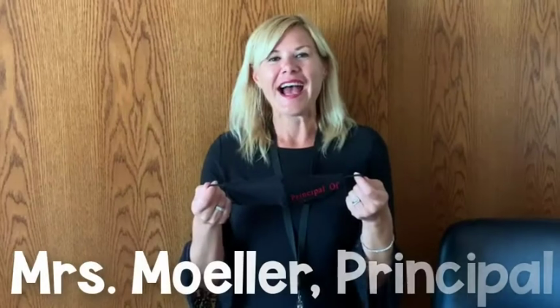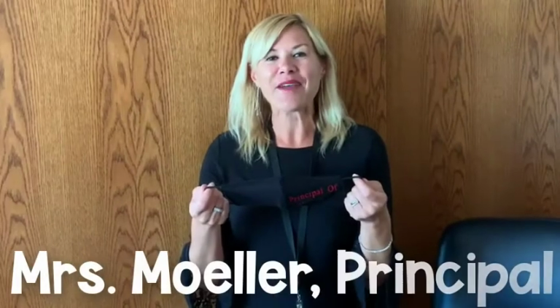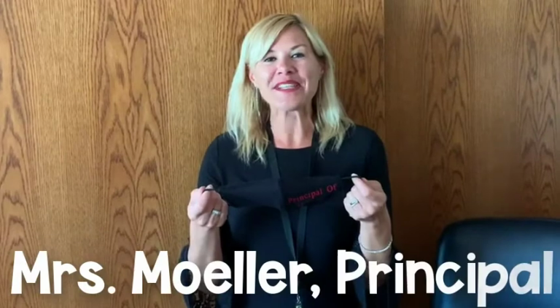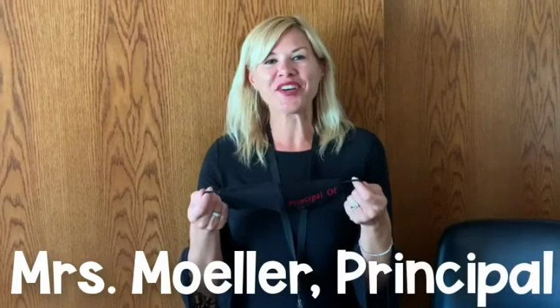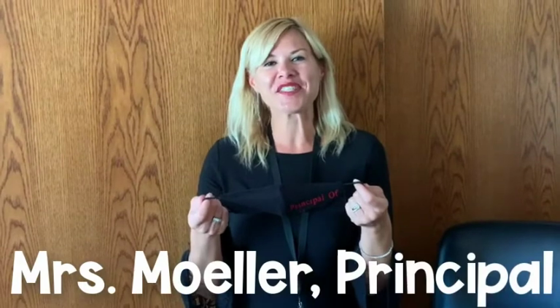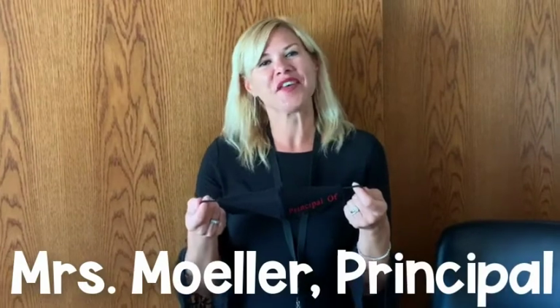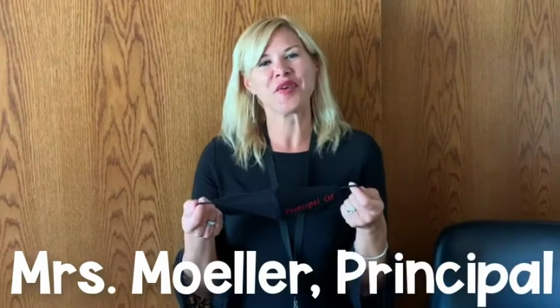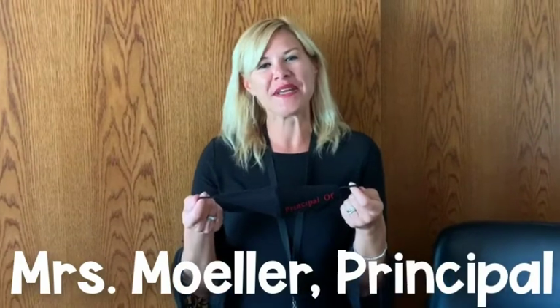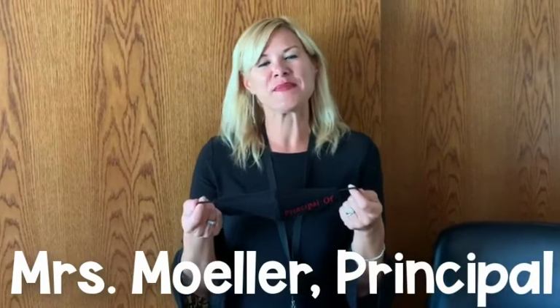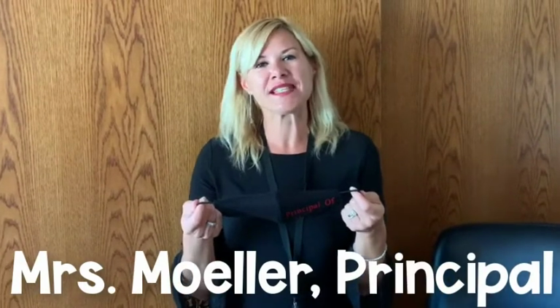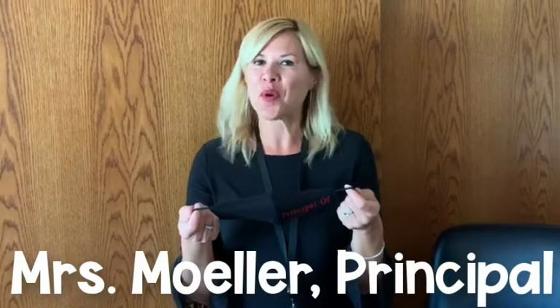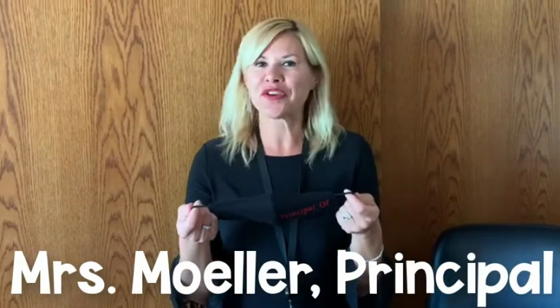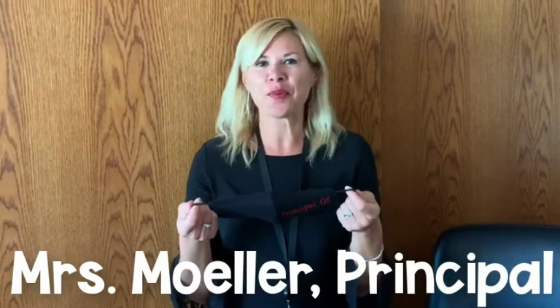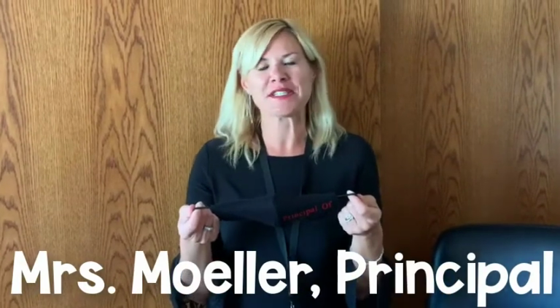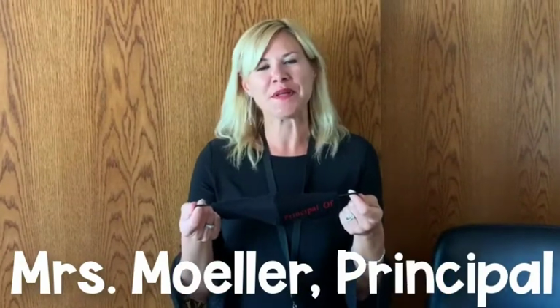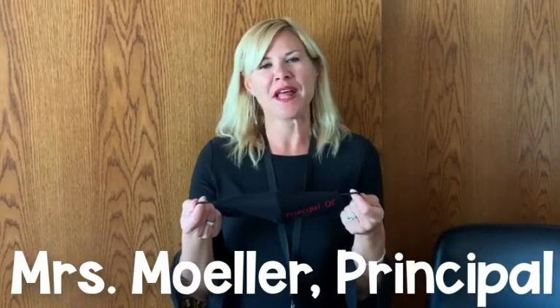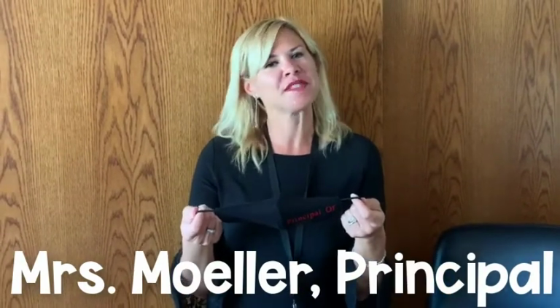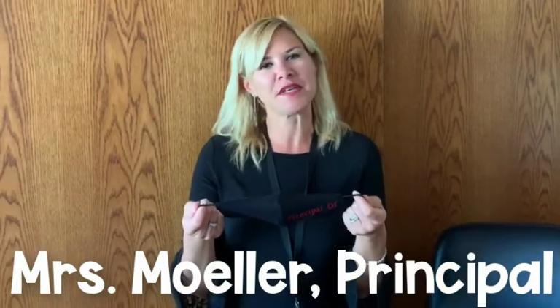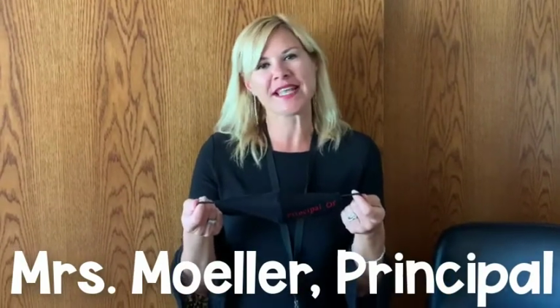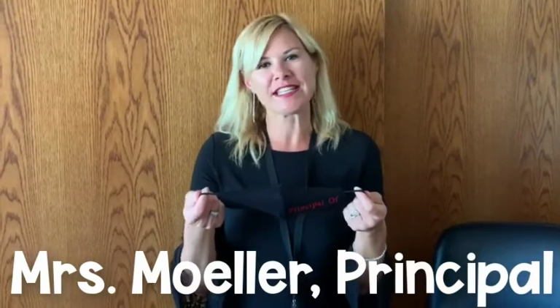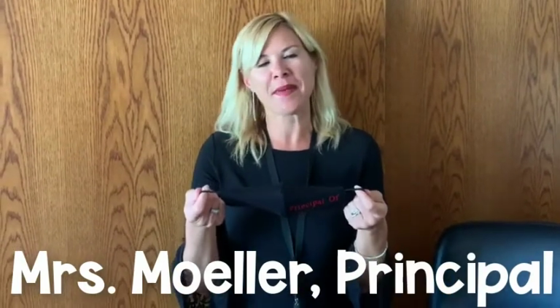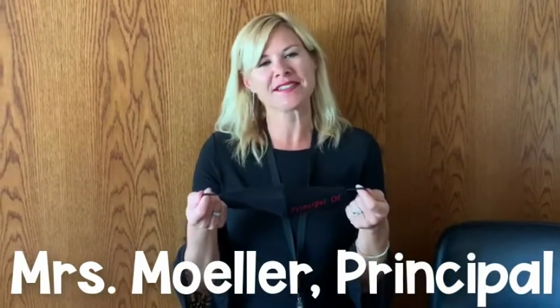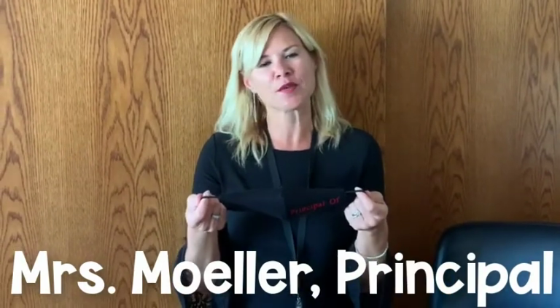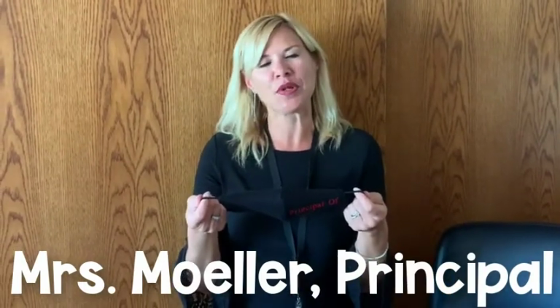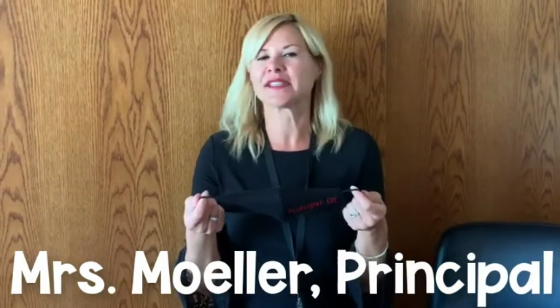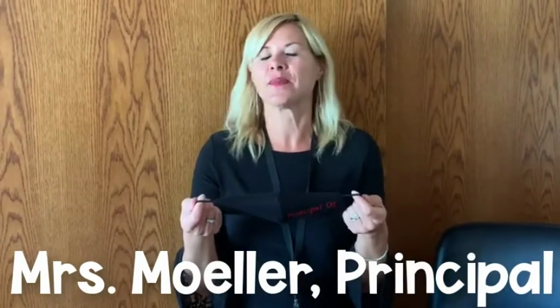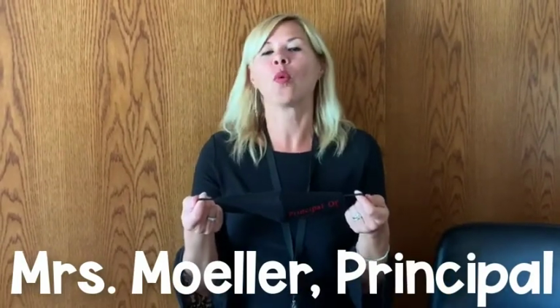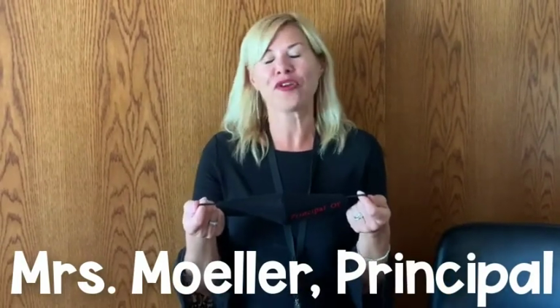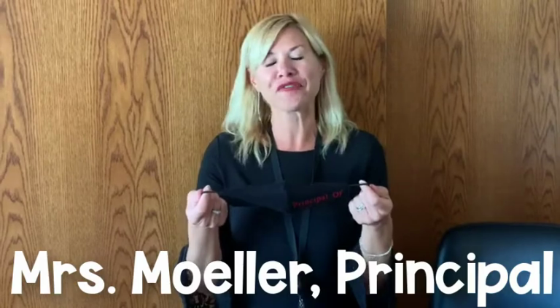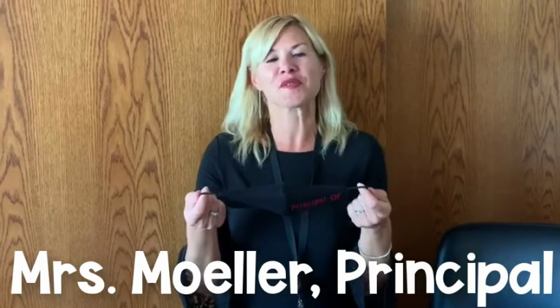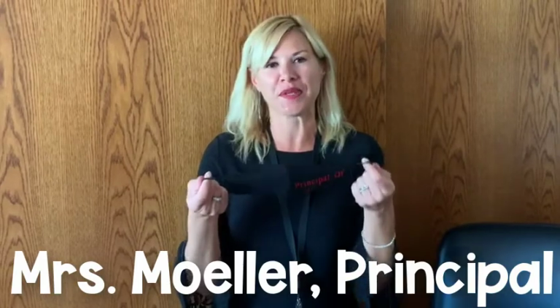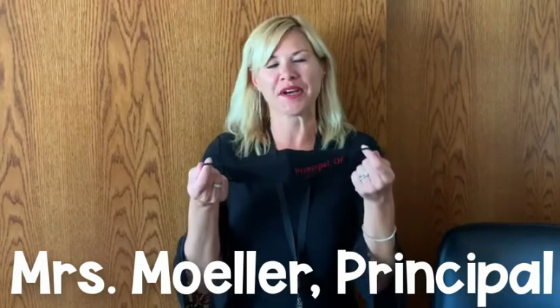Hi boys and girls of Hillview. It's Mrs. Muller, your principal. I'm so excited to be back to school. It's going to be a wonderful school year.